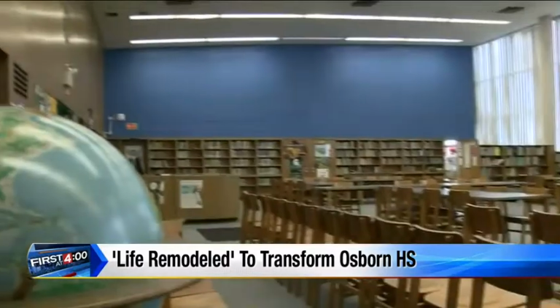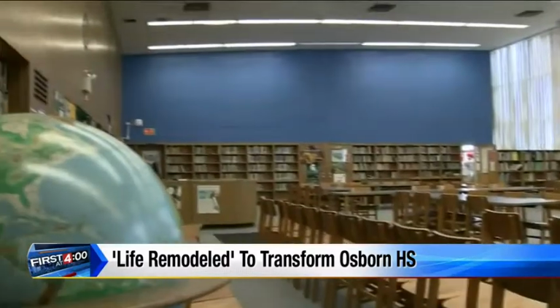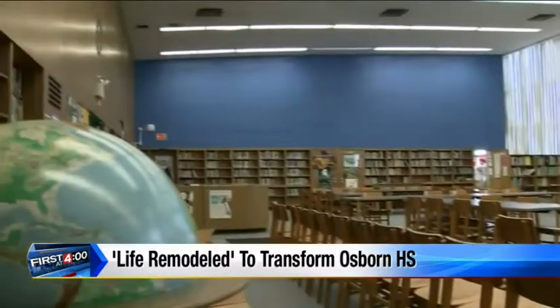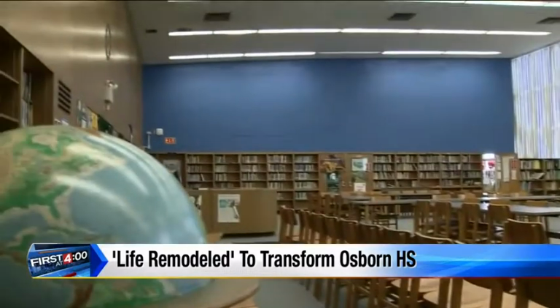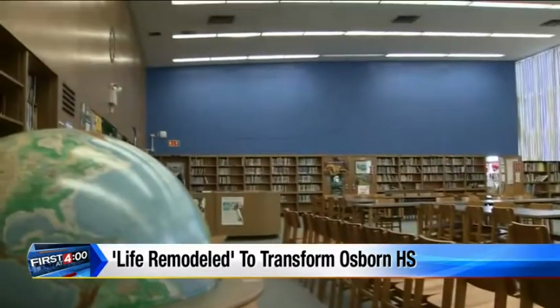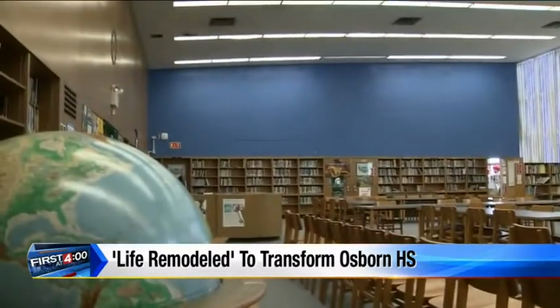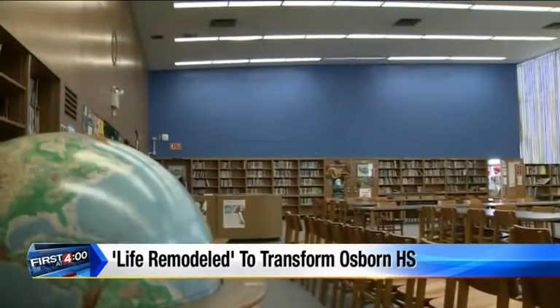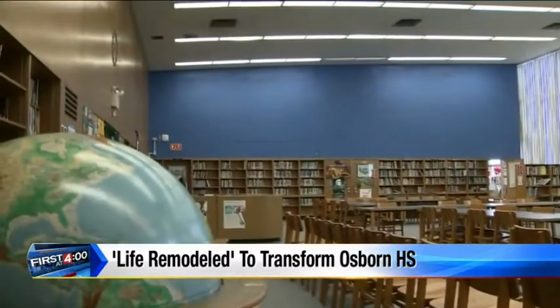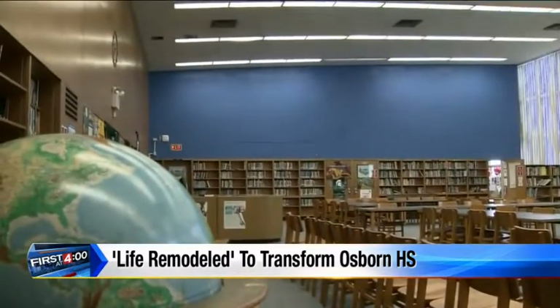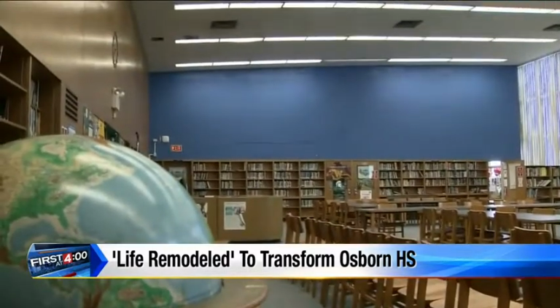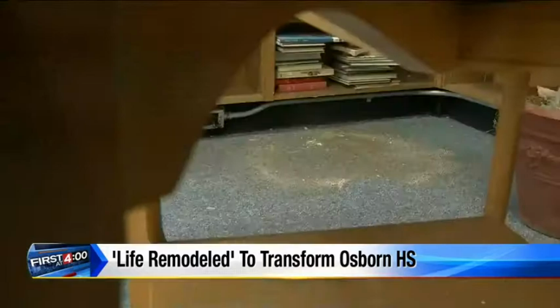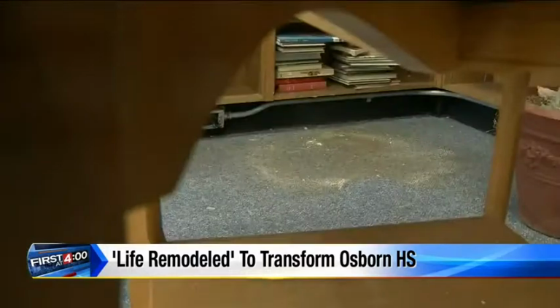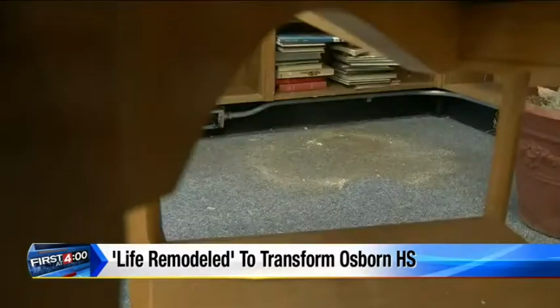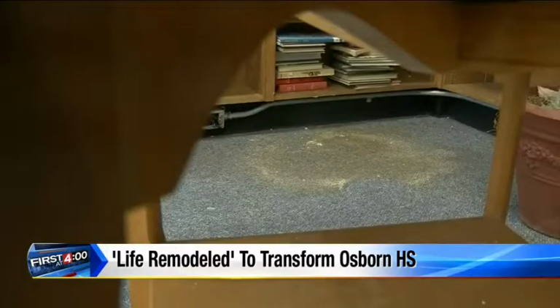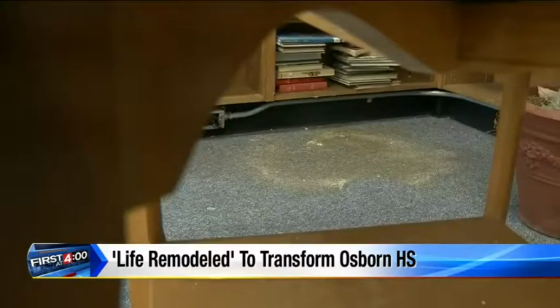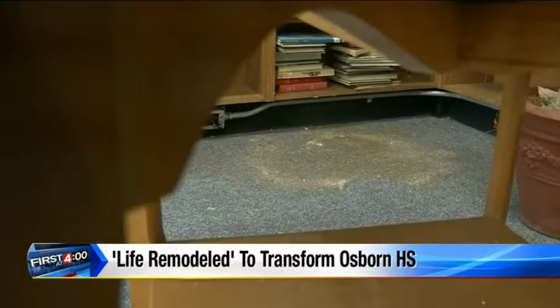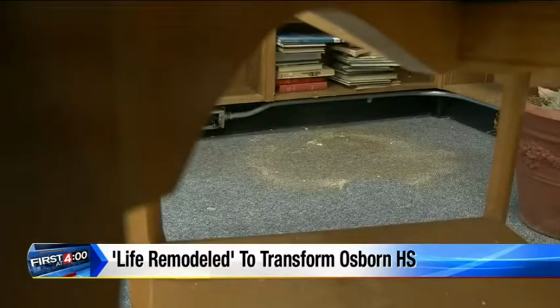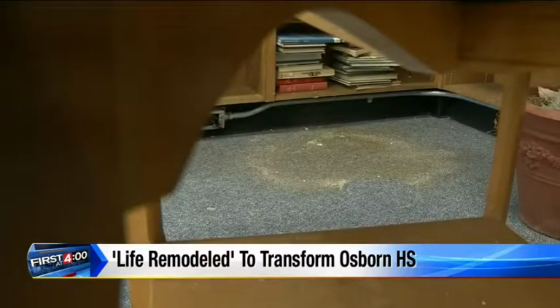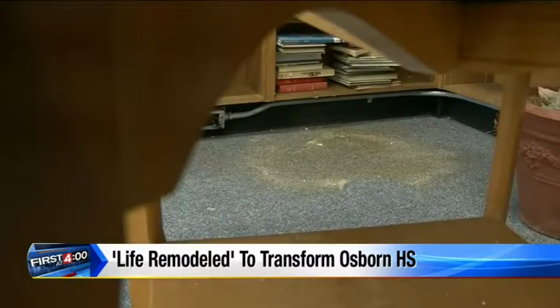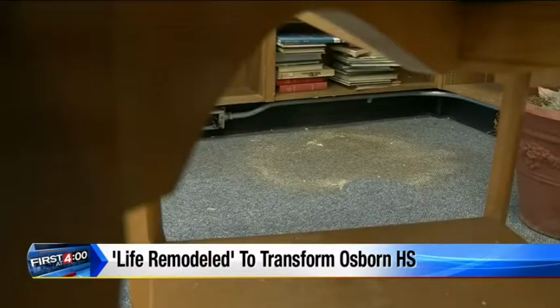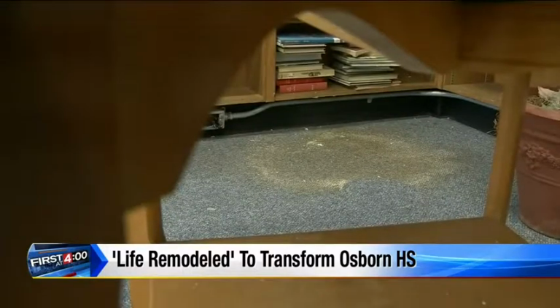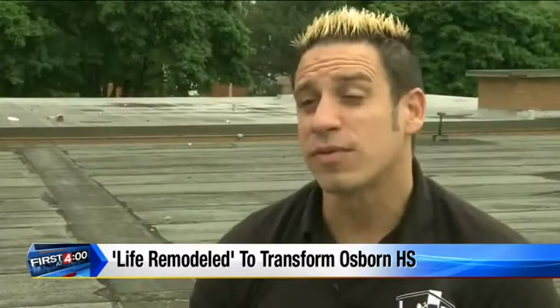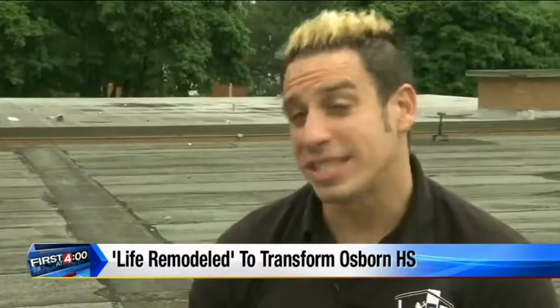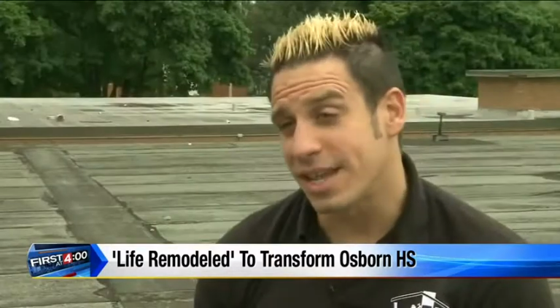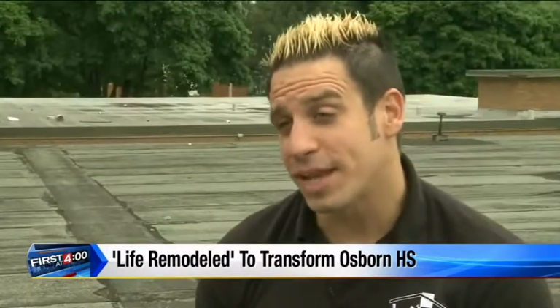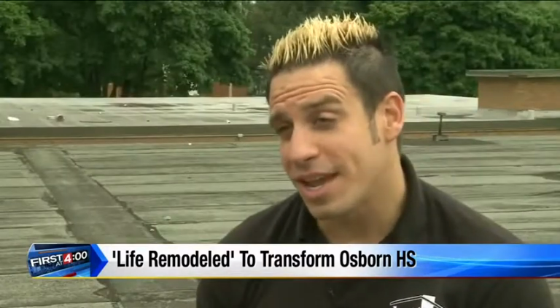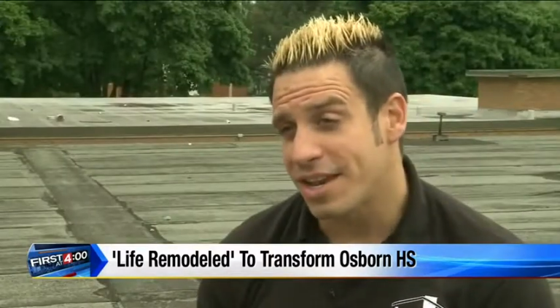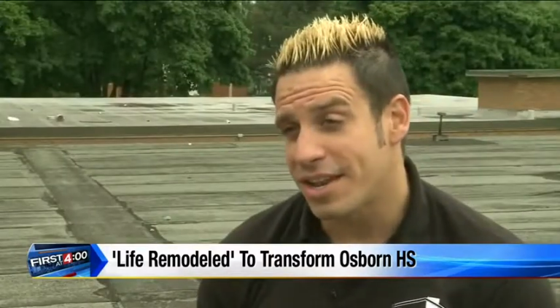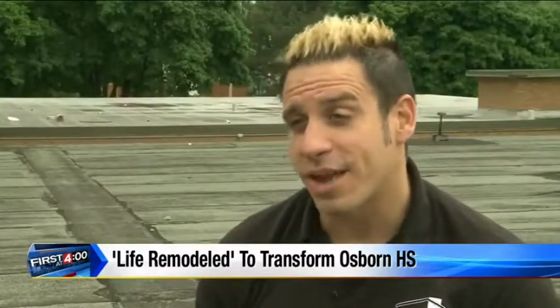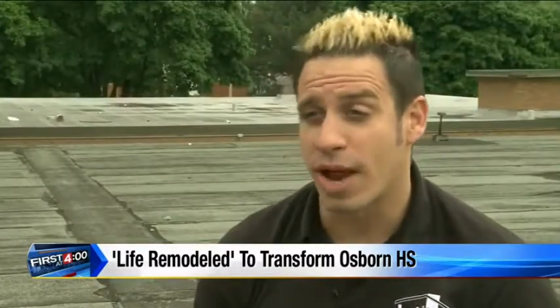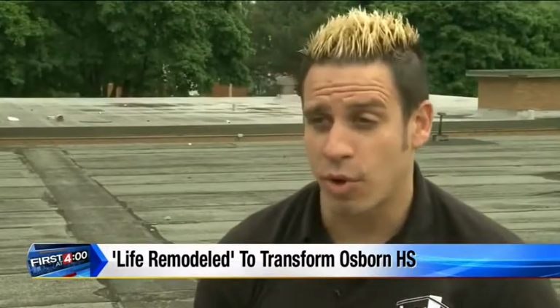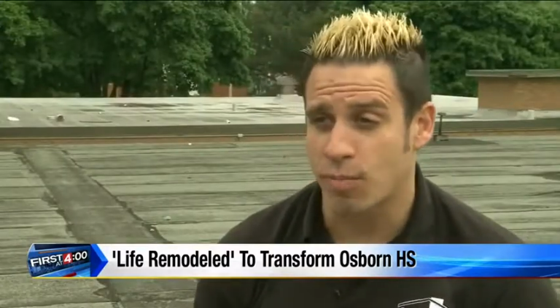Chris Lambert says choosing Osborne was easy. "There's so much potential here. We look for a significant need and radical hope."